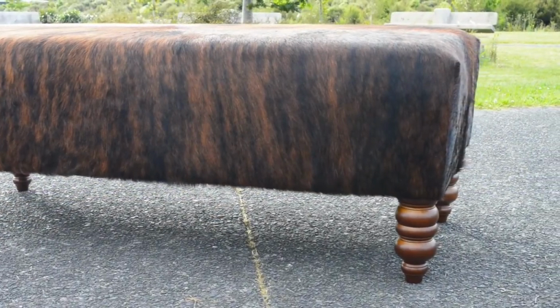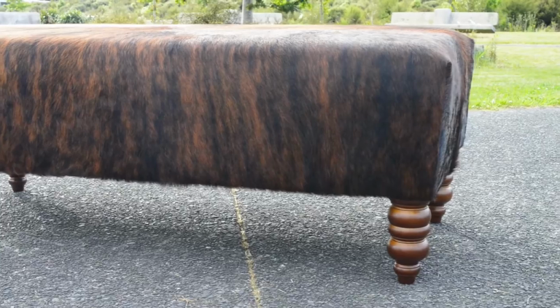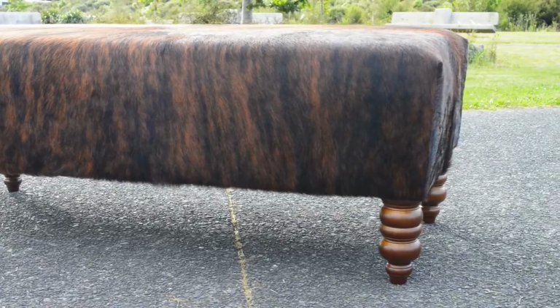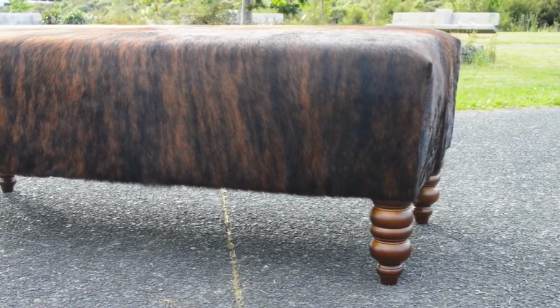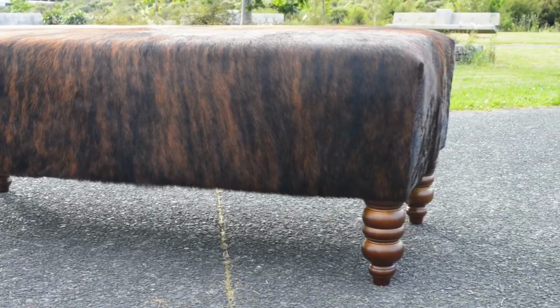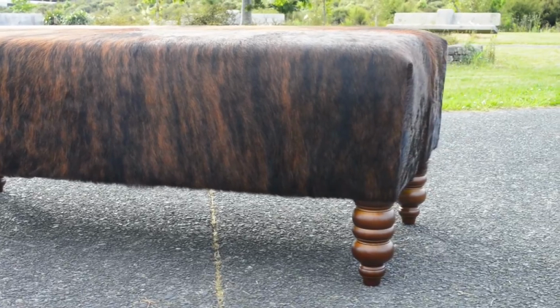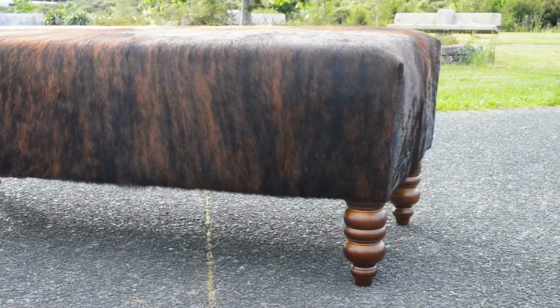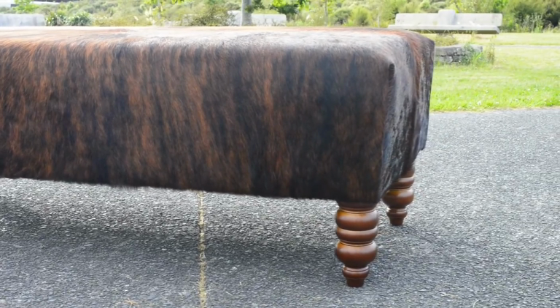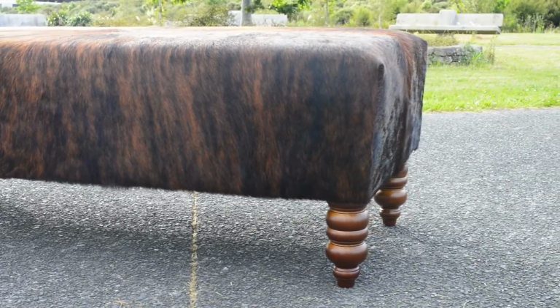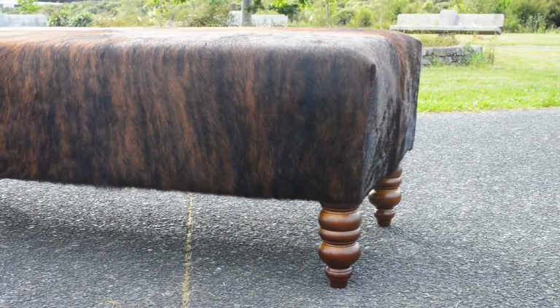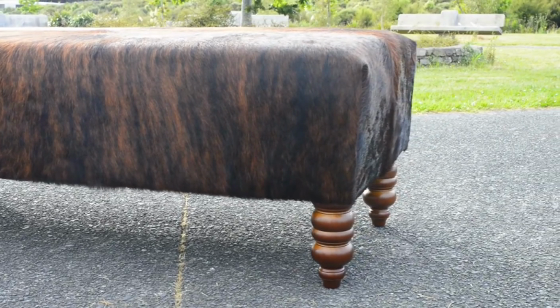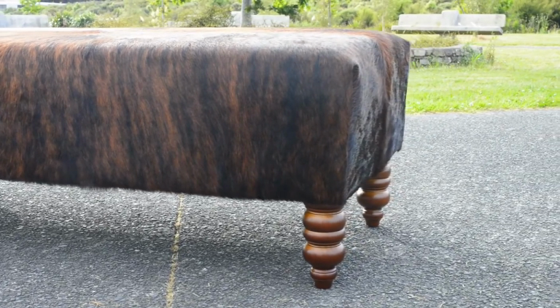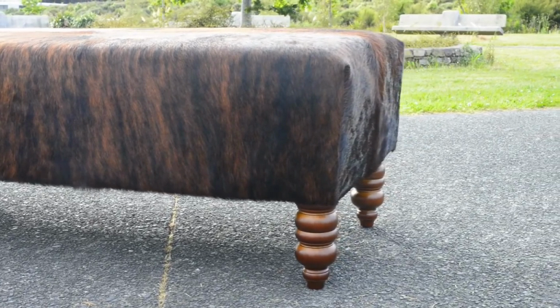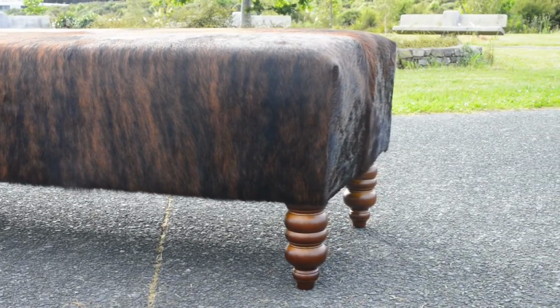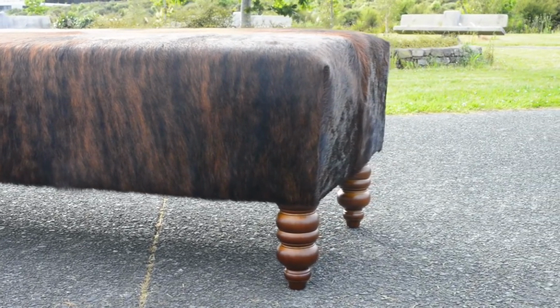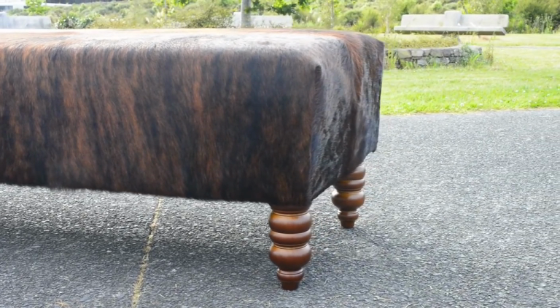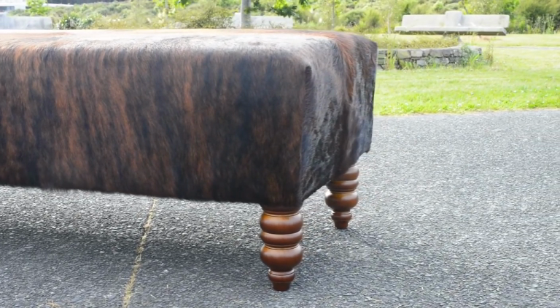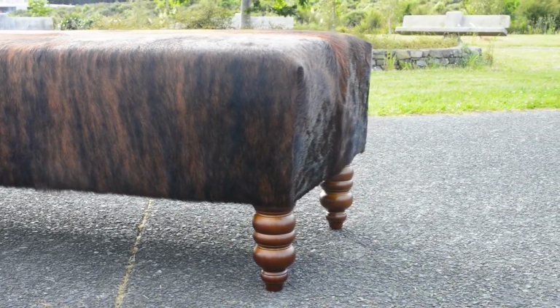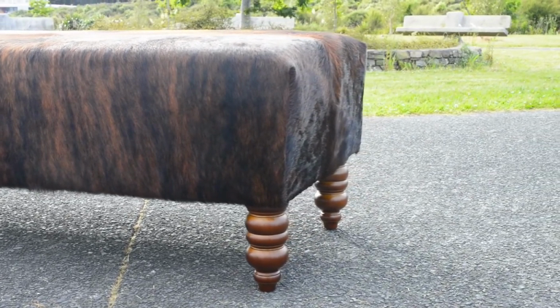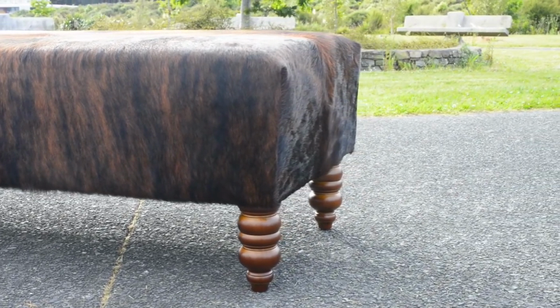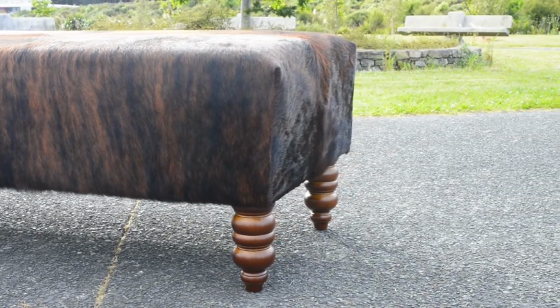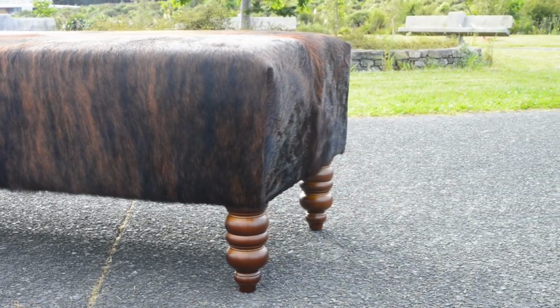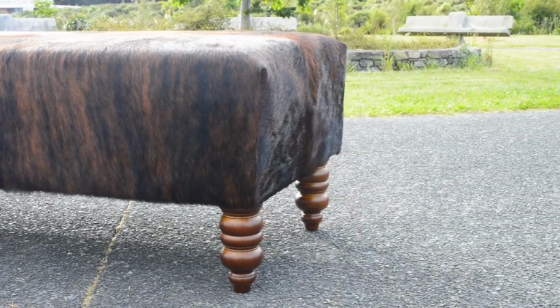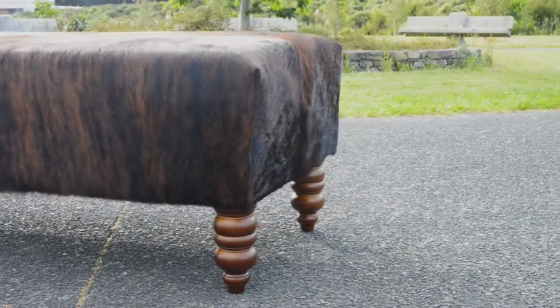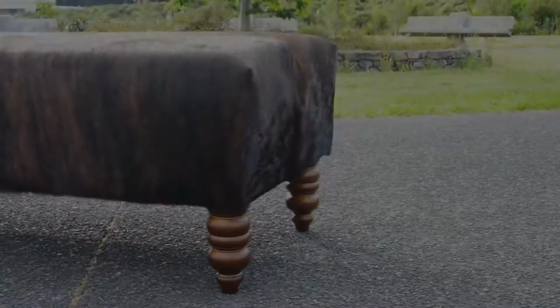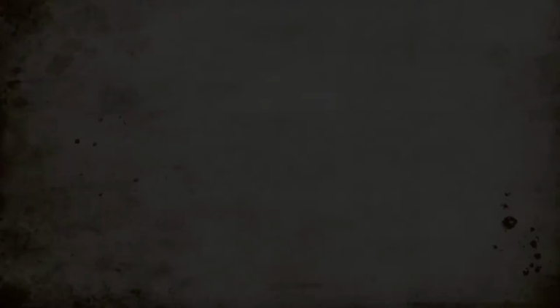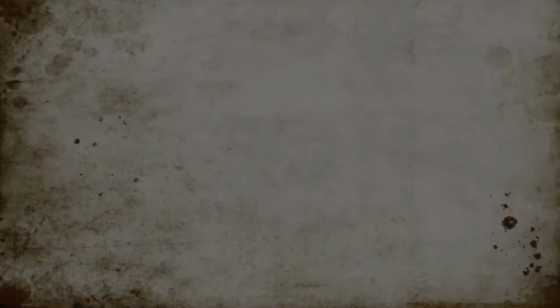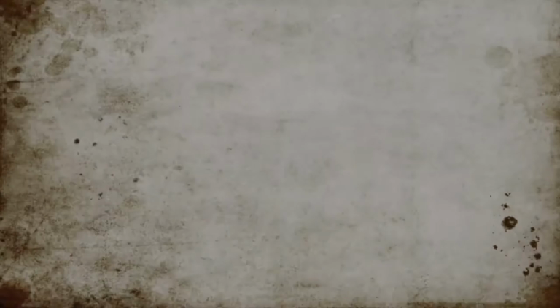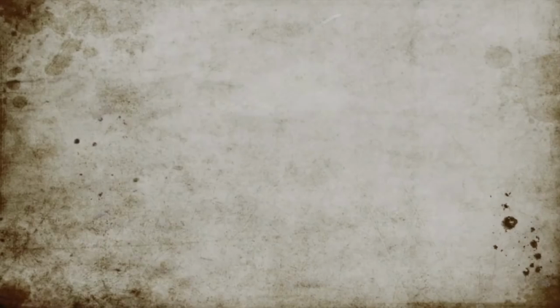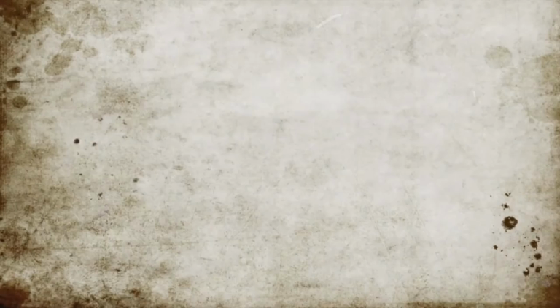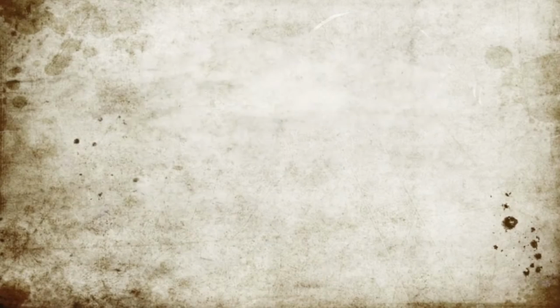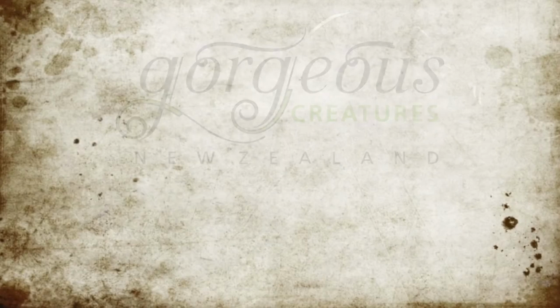At Gorgeous Creatures we can make a cowhide ottoman to suit your needs. Call us today or visit our website.